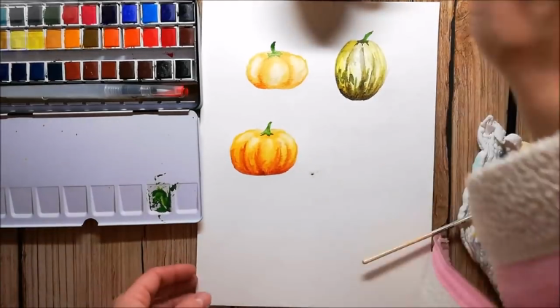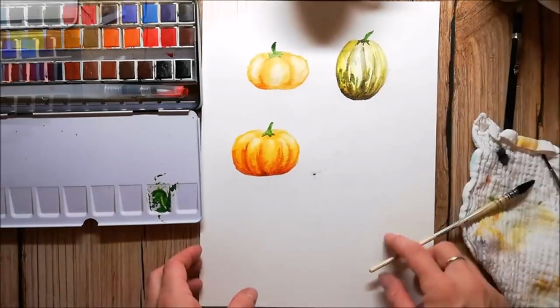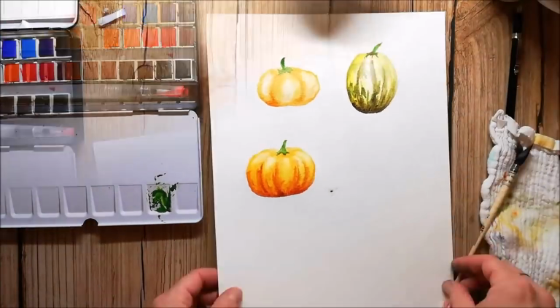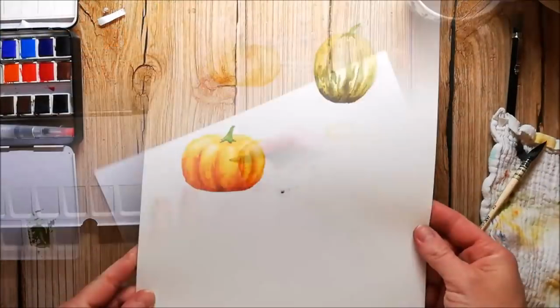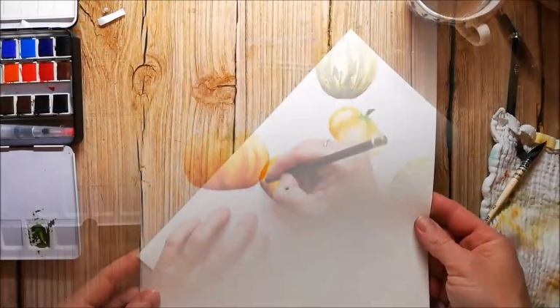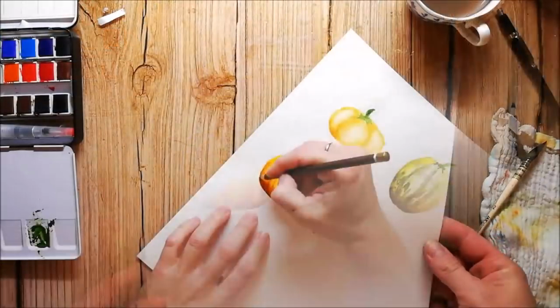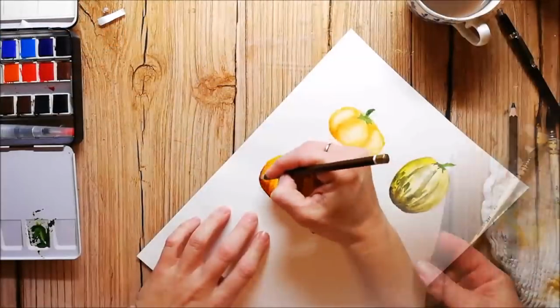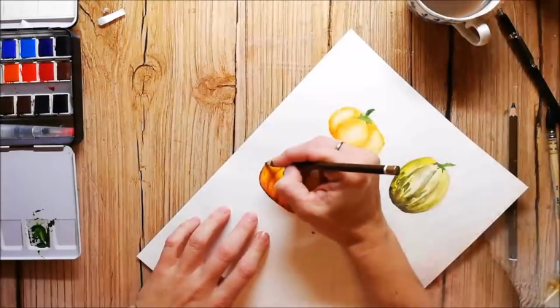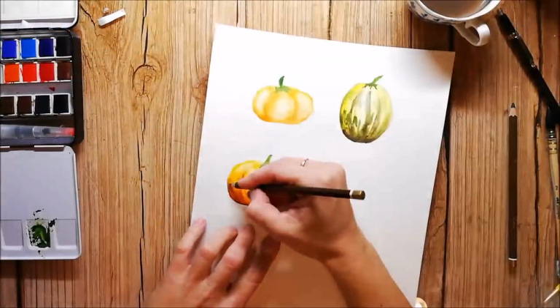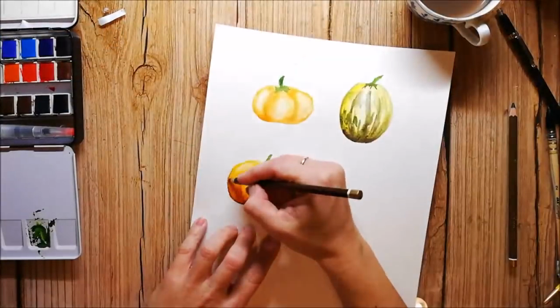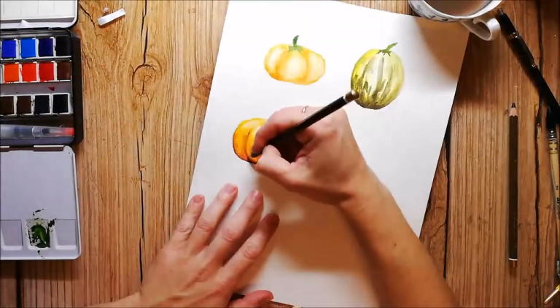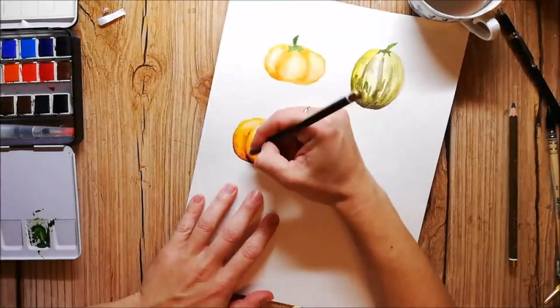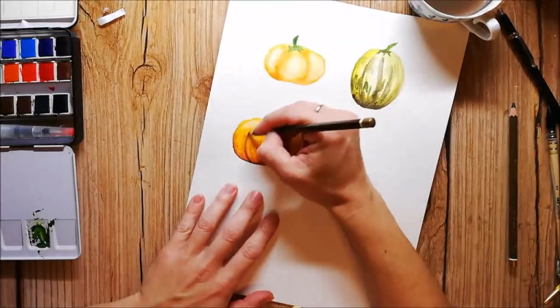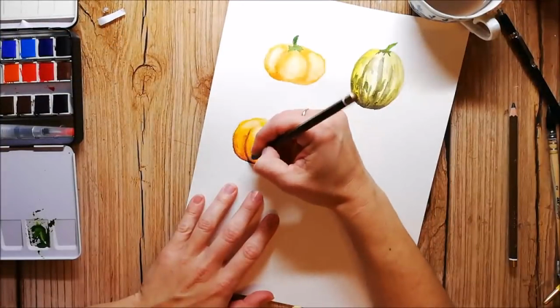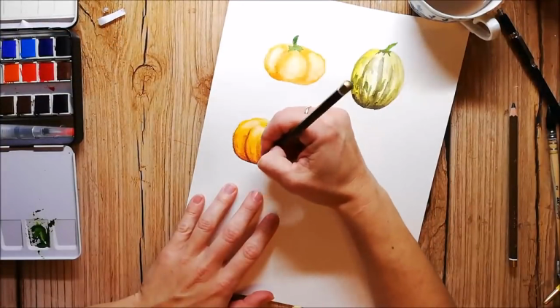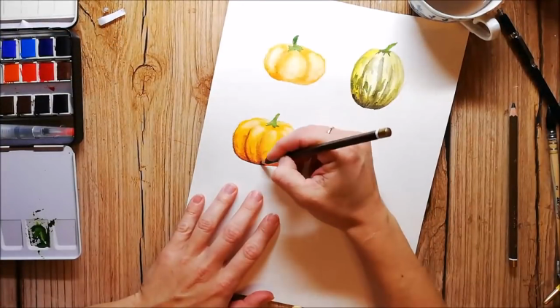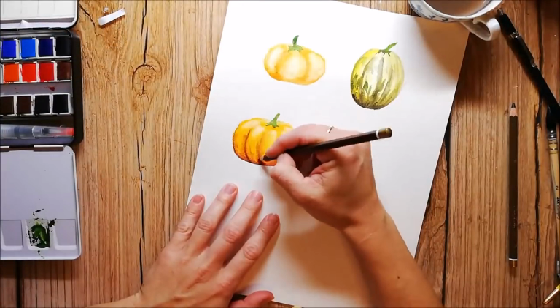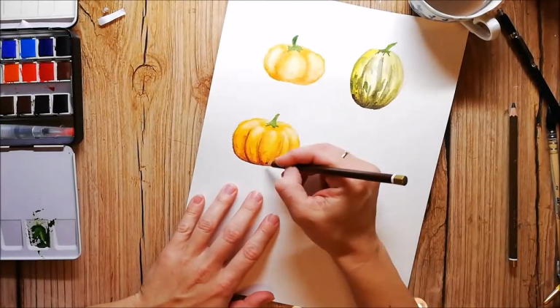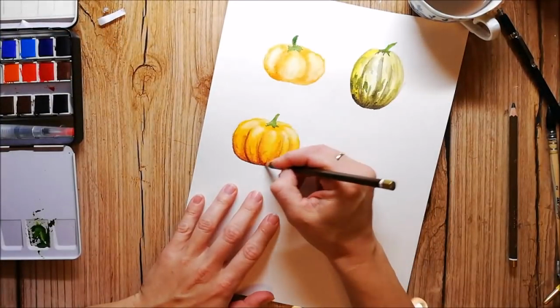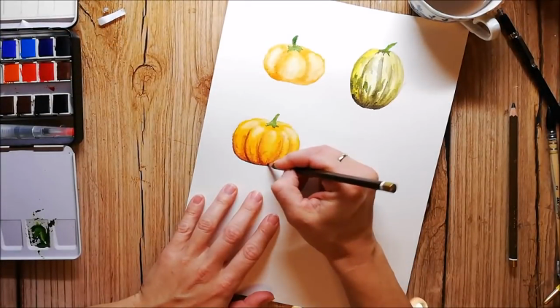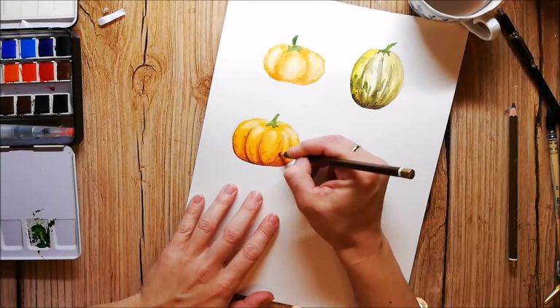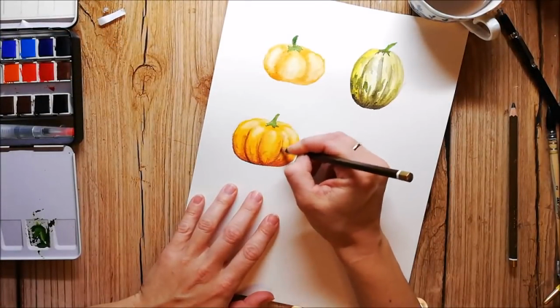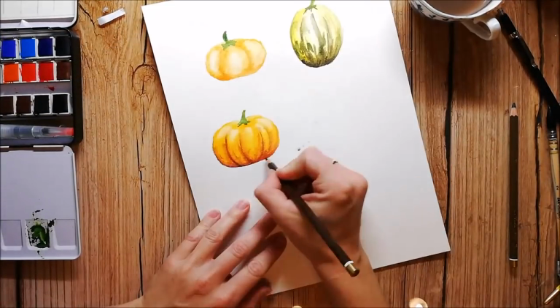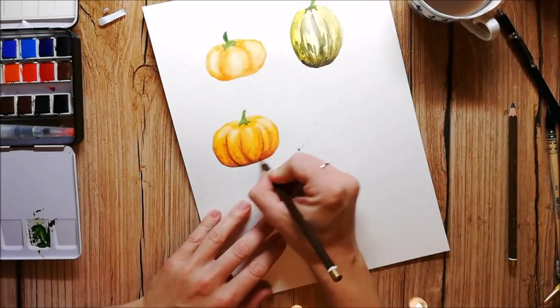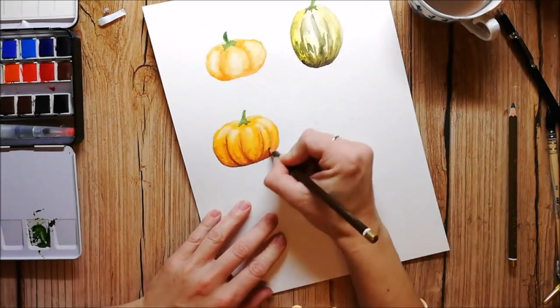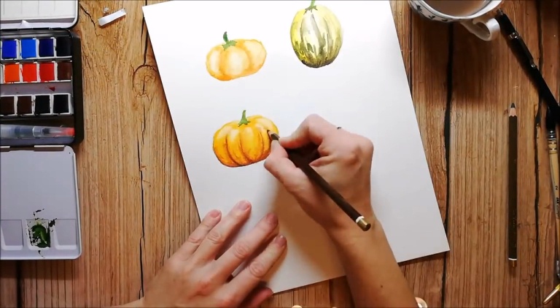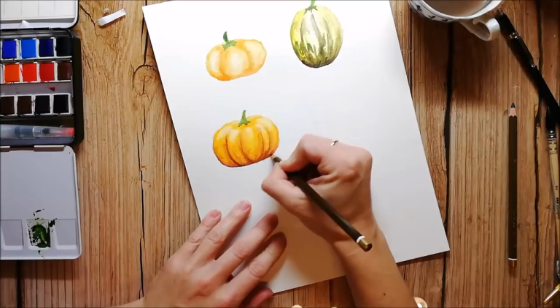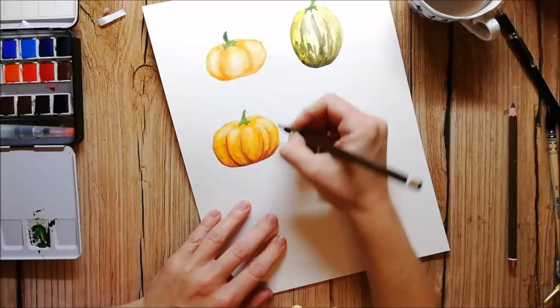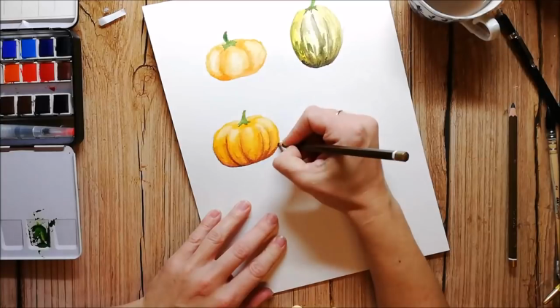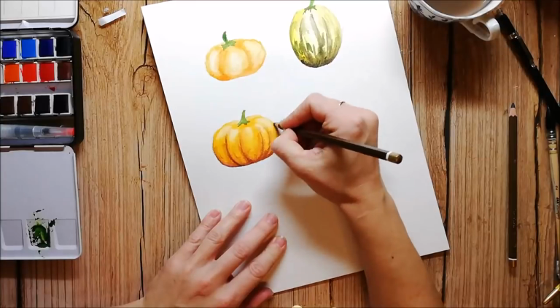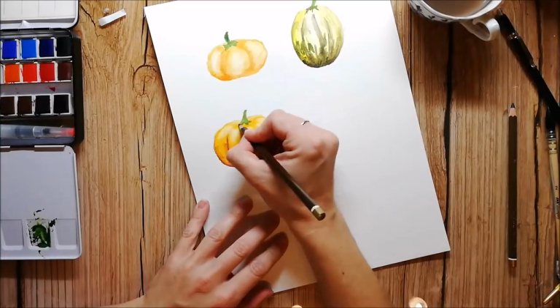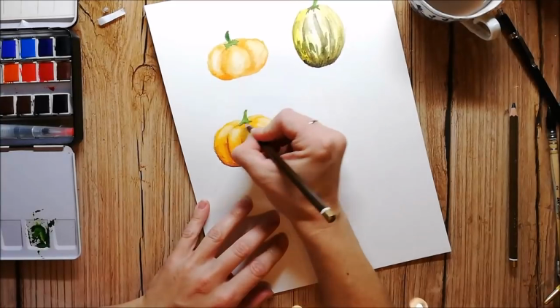After my pumpkins are dry, I use colored pencils to give them some more details.